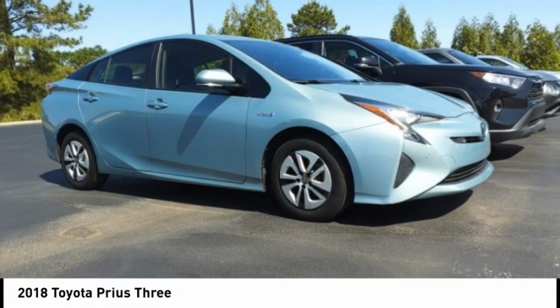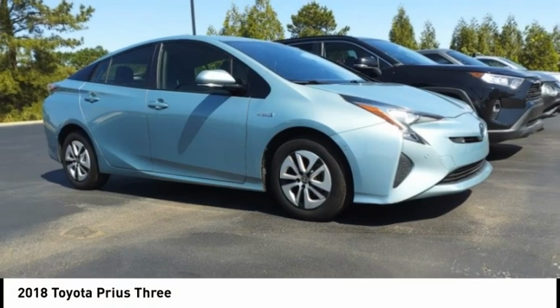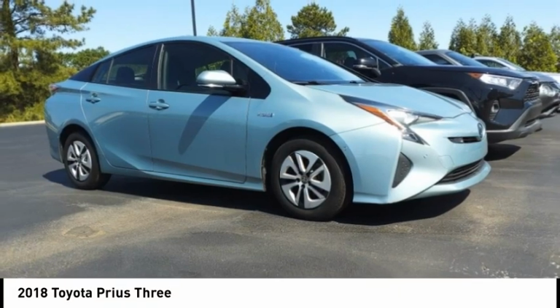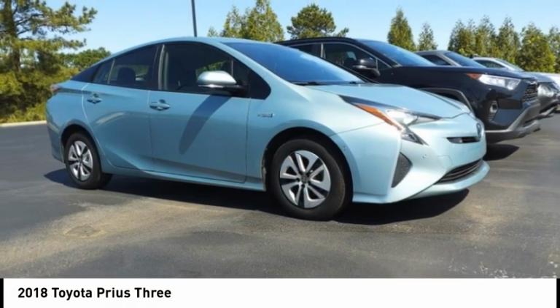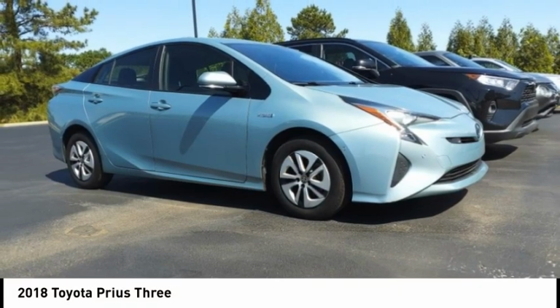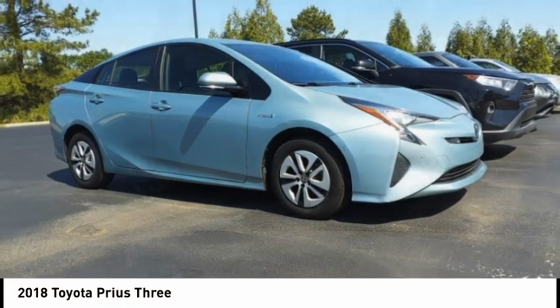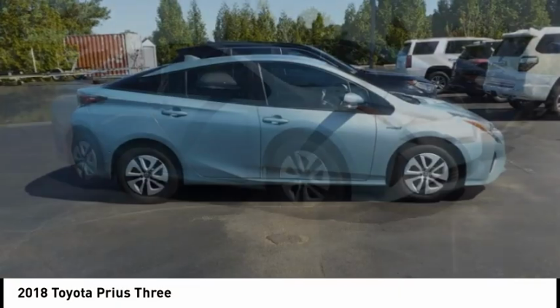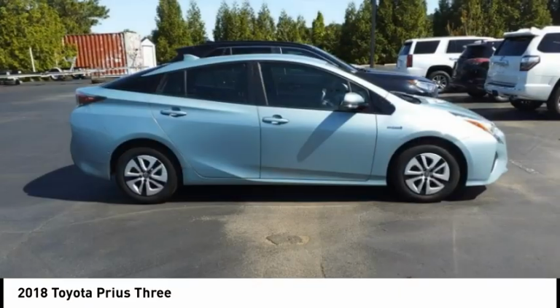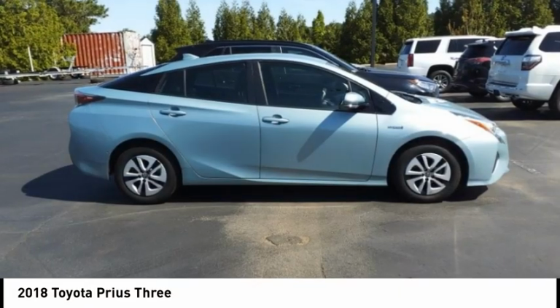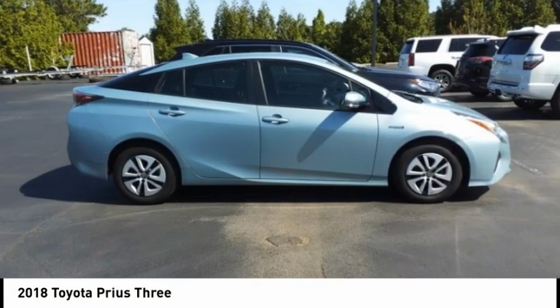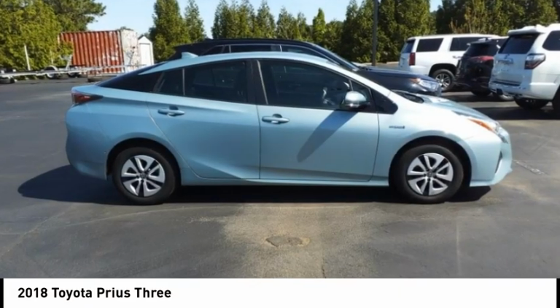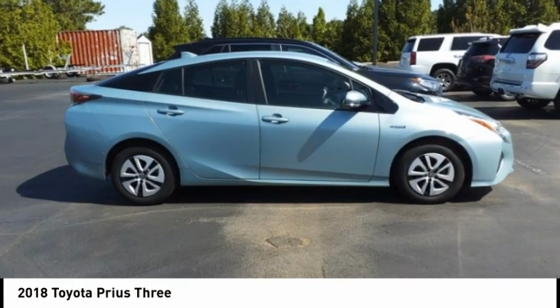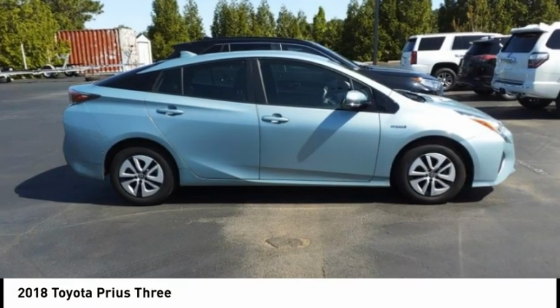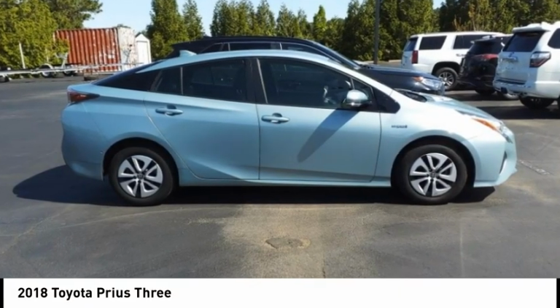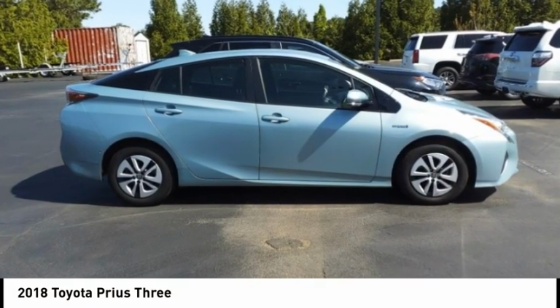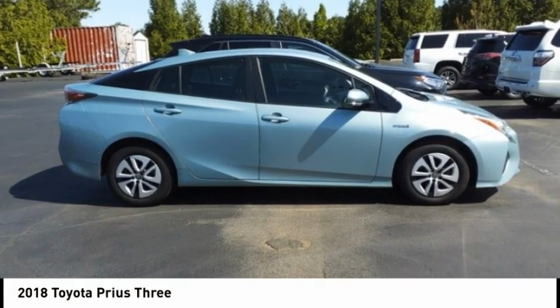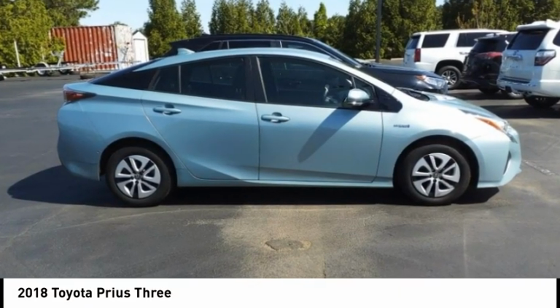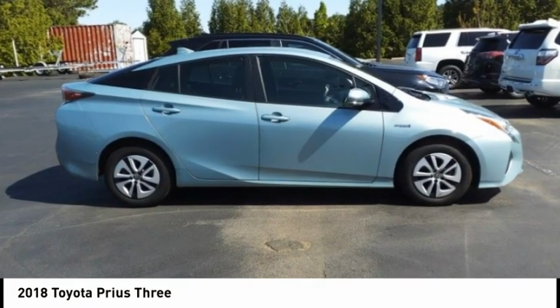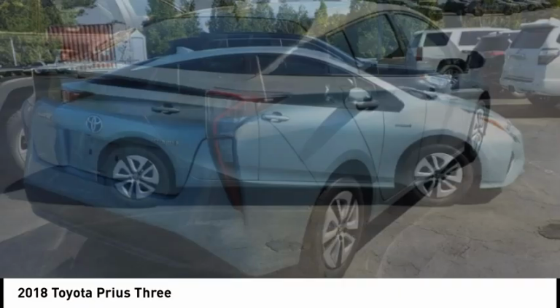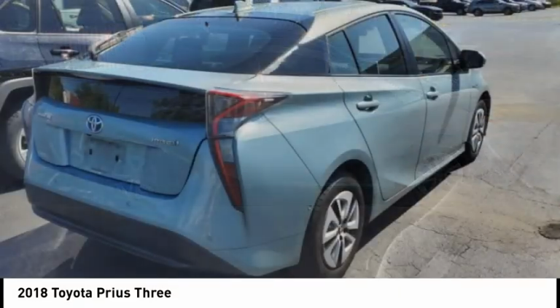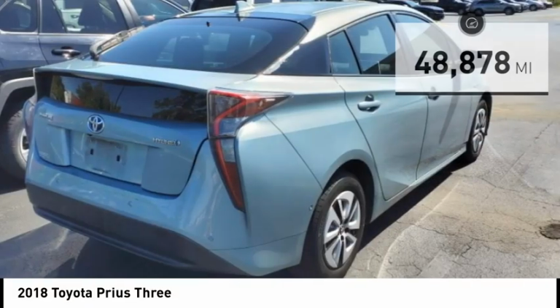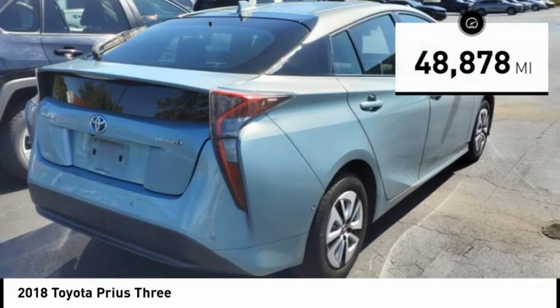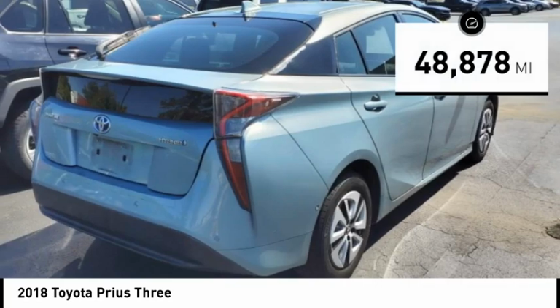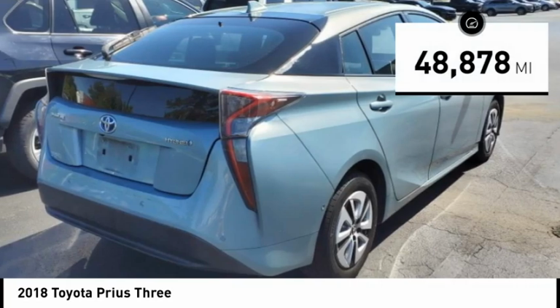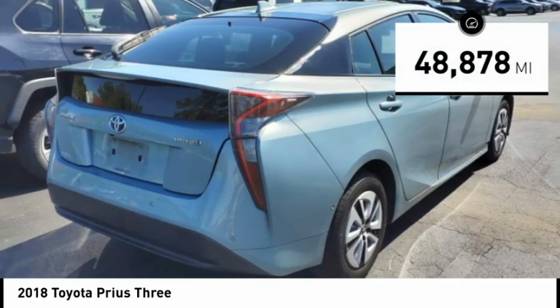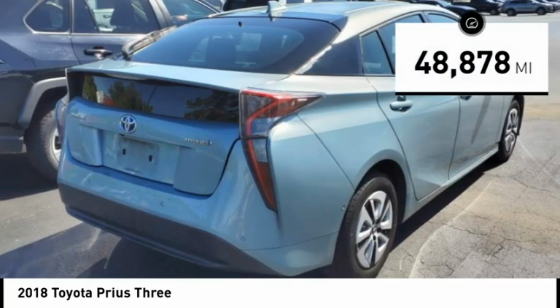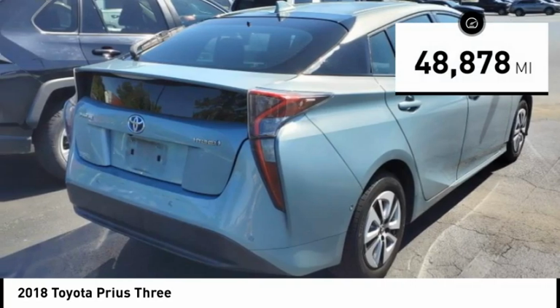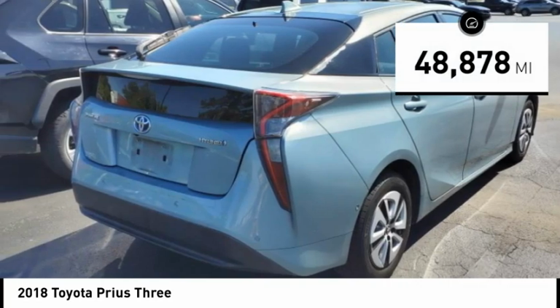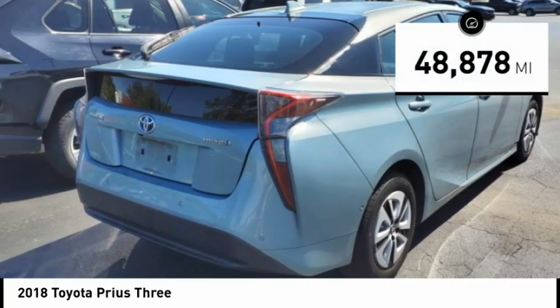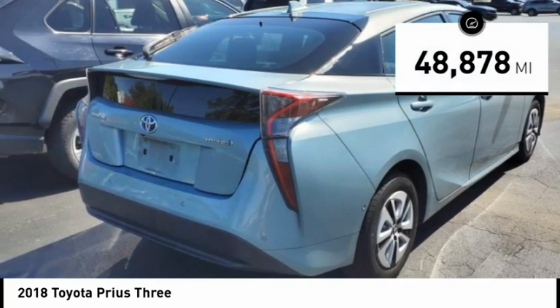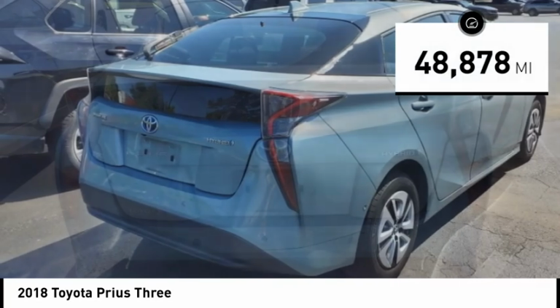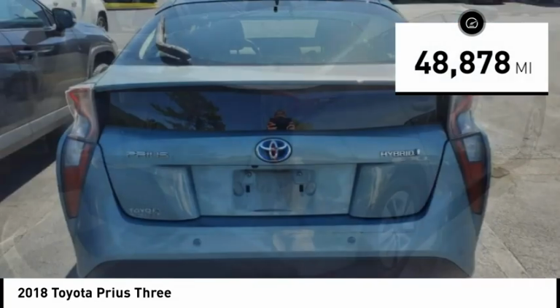One reason for its EPA estimated combined 50 miles per gallon rating. This vehicle has less than 50,000 miles.